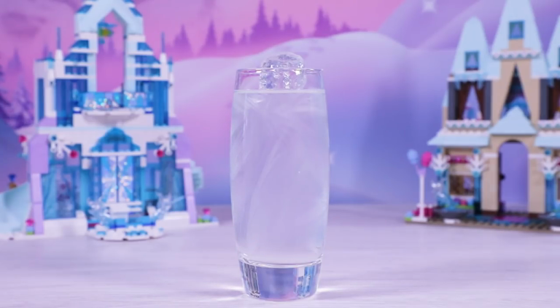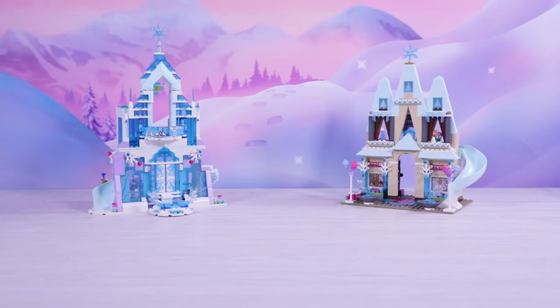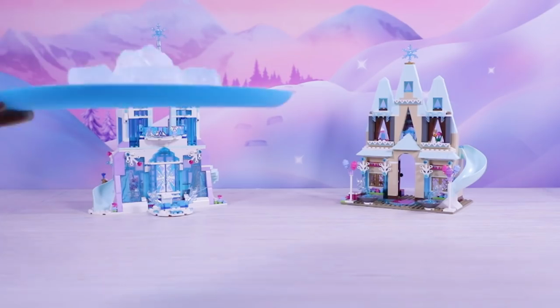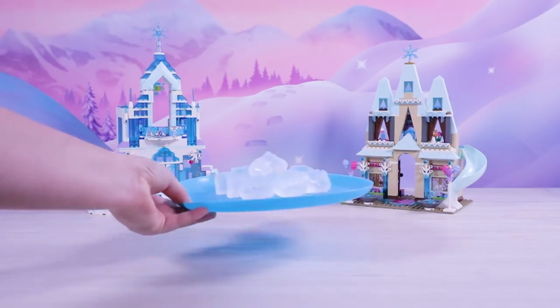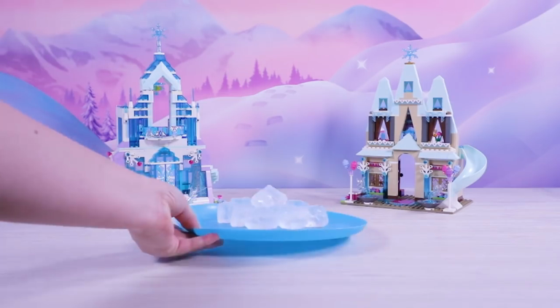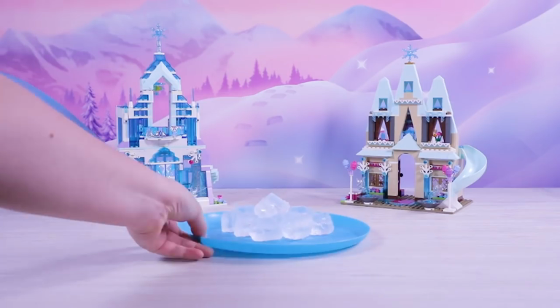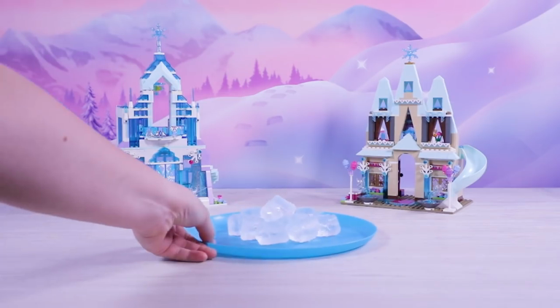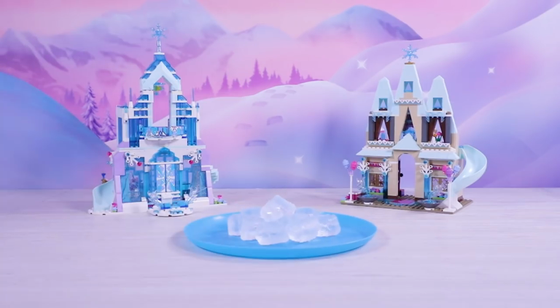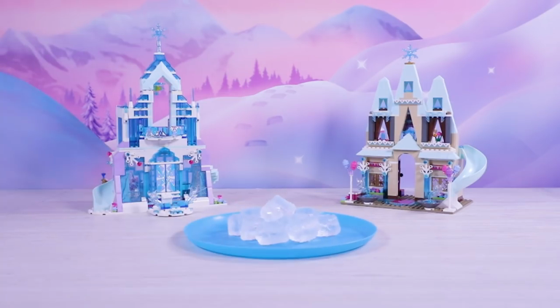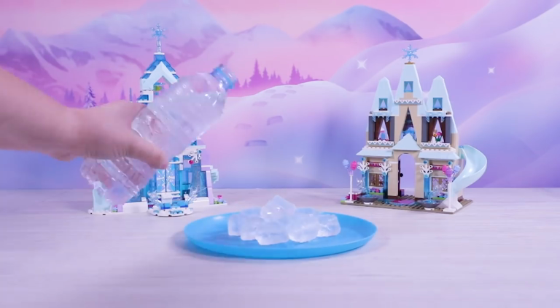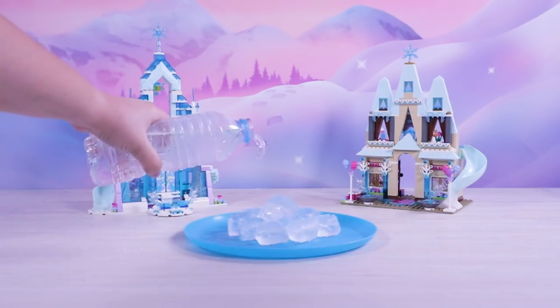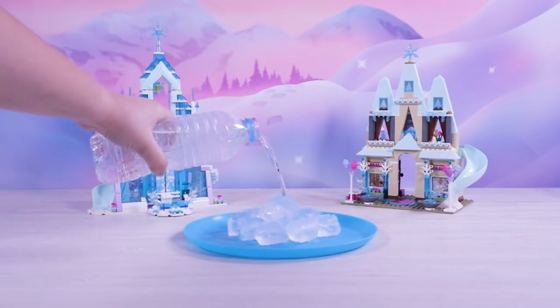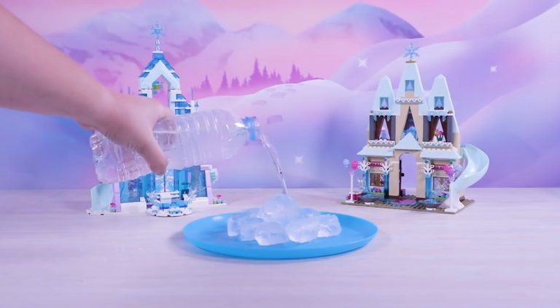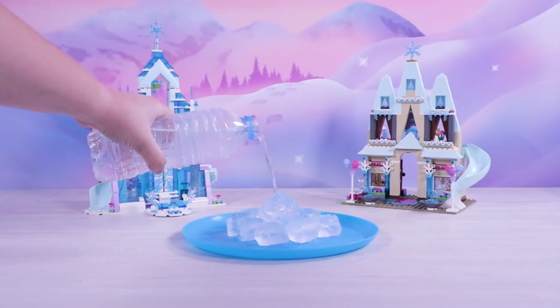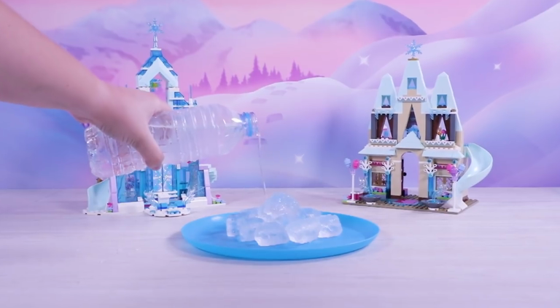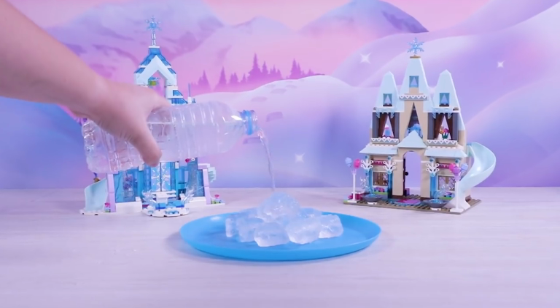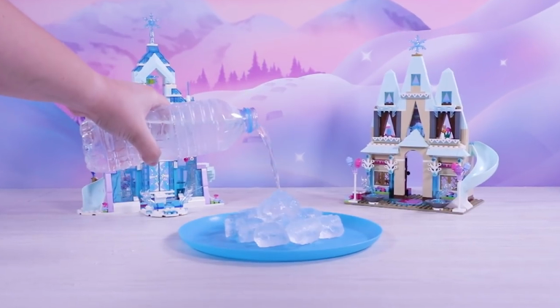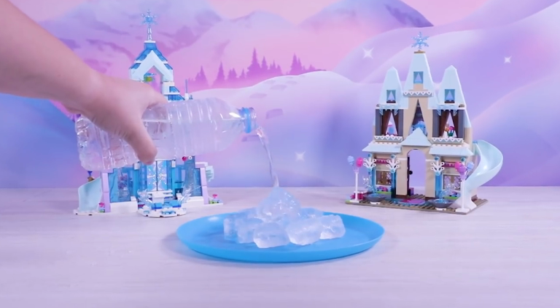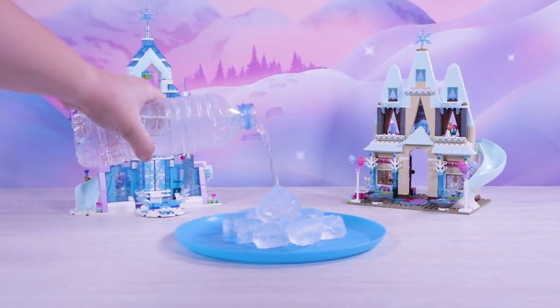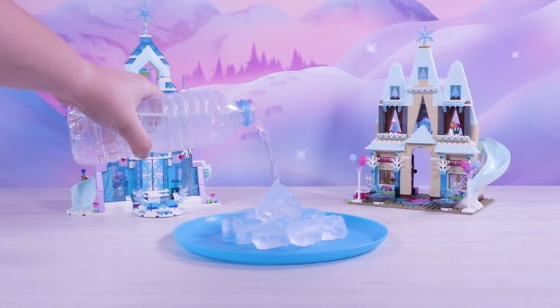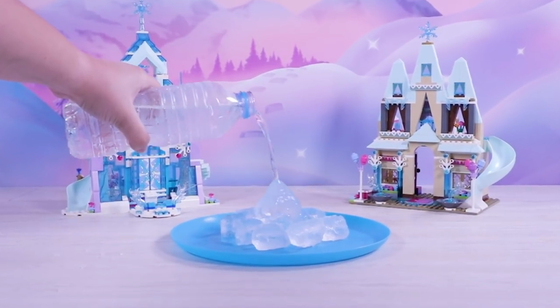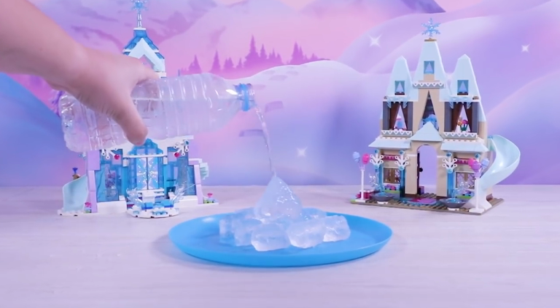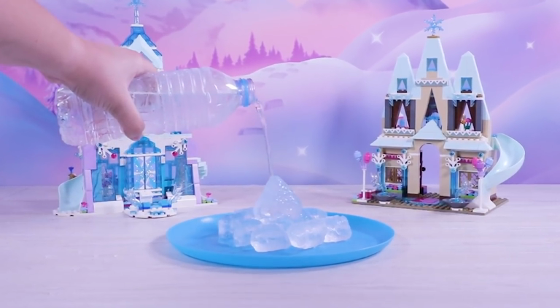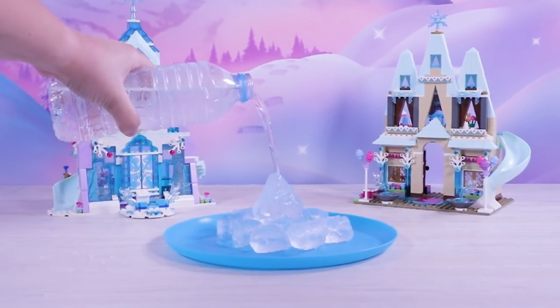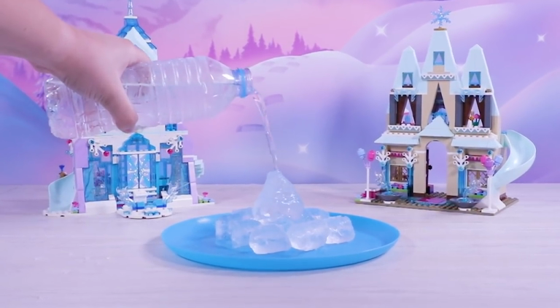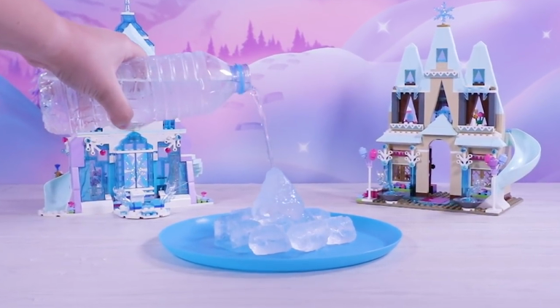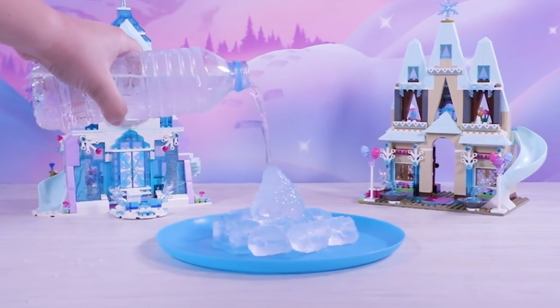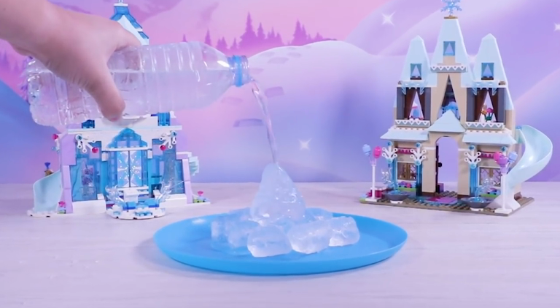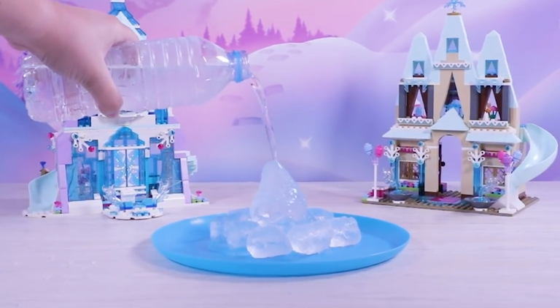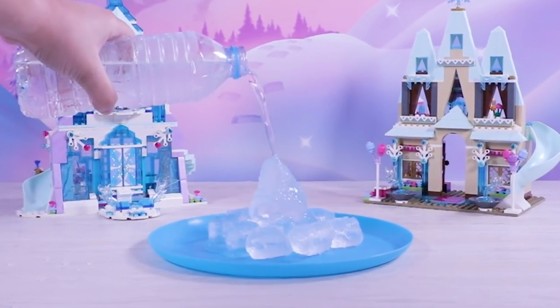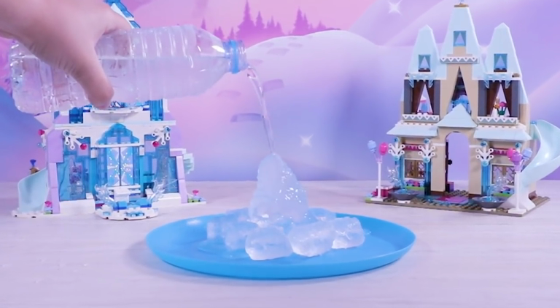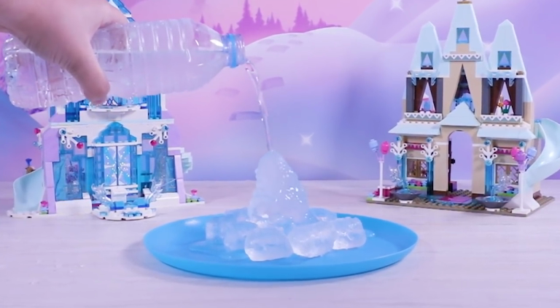Or, you could try pouring the water over a stack of ice cubes for an instant icy wonderland.